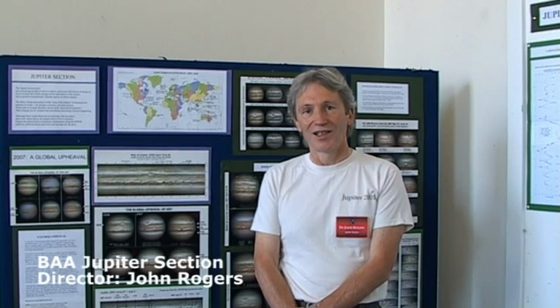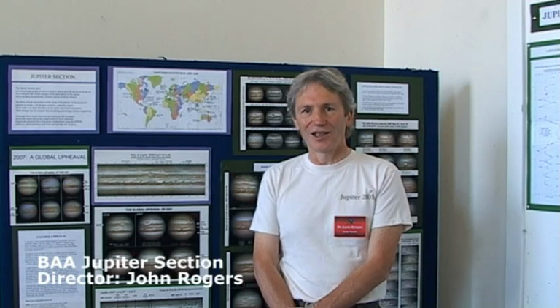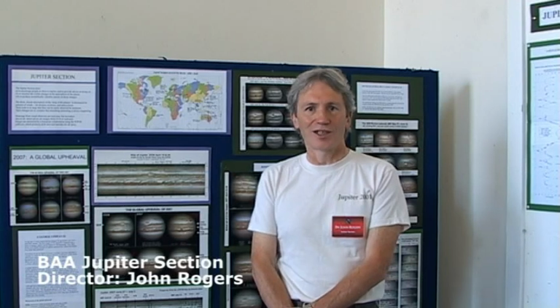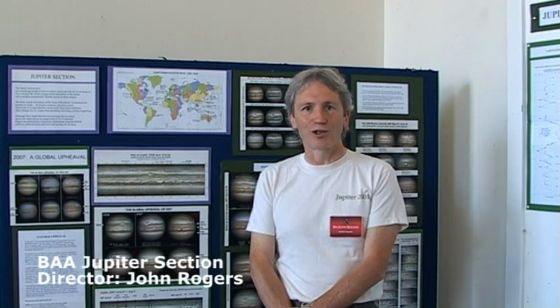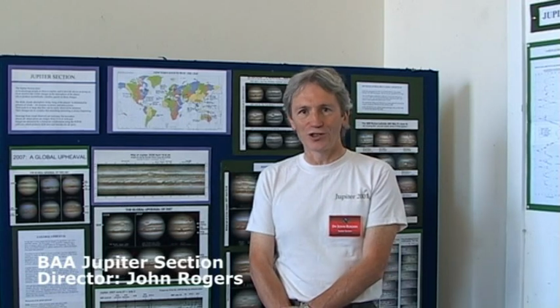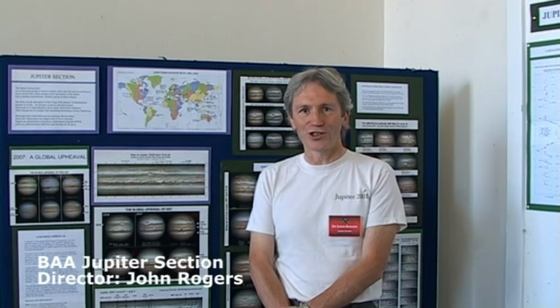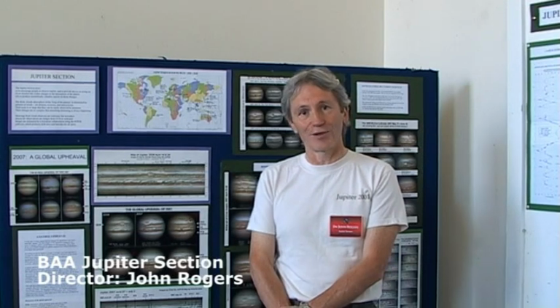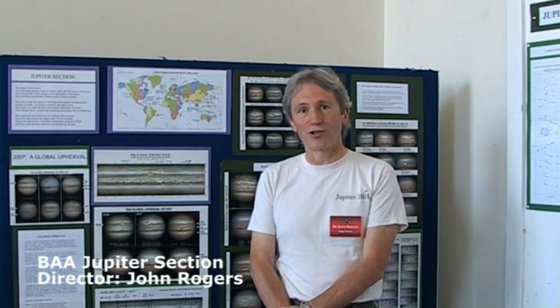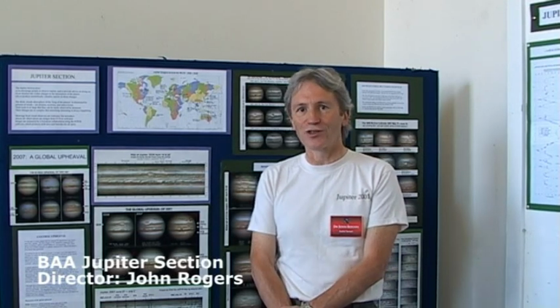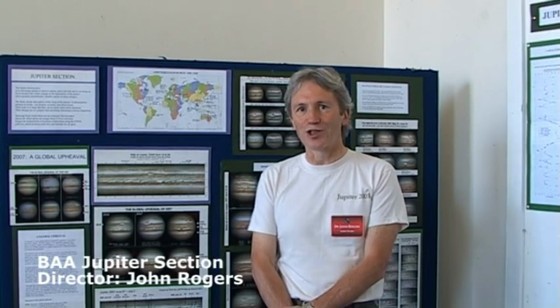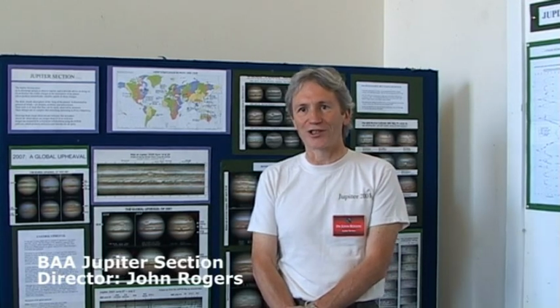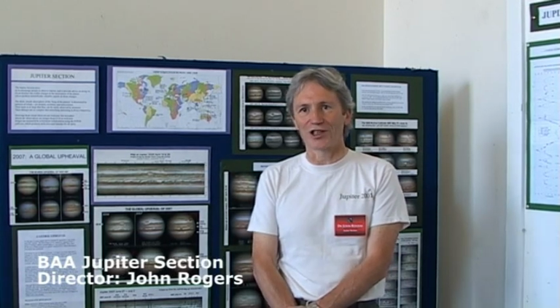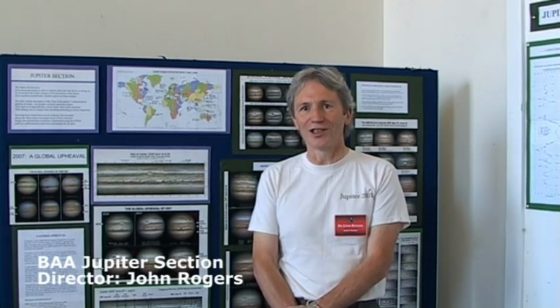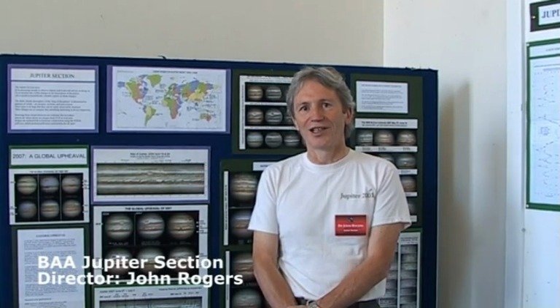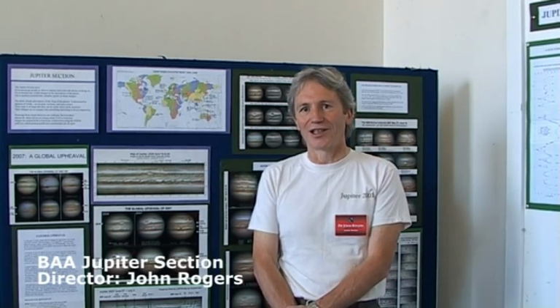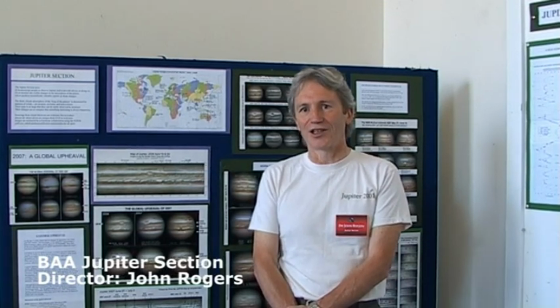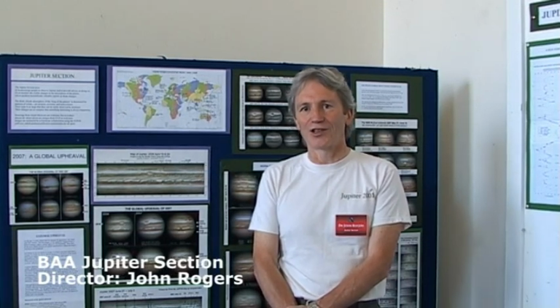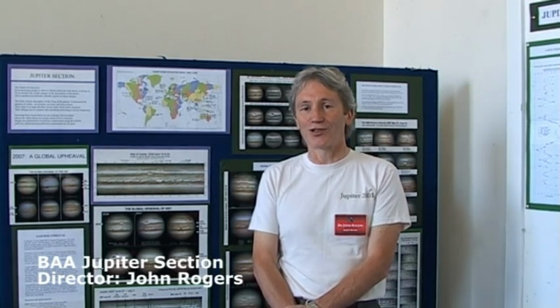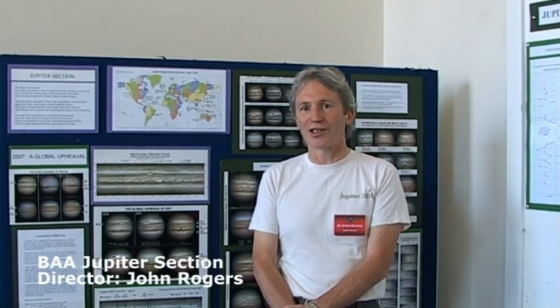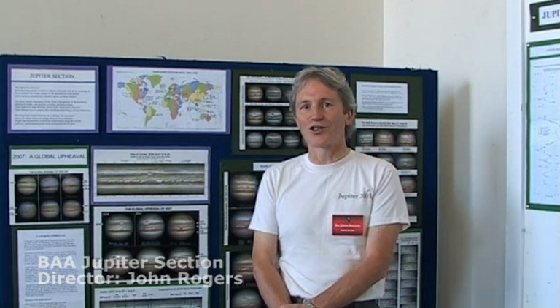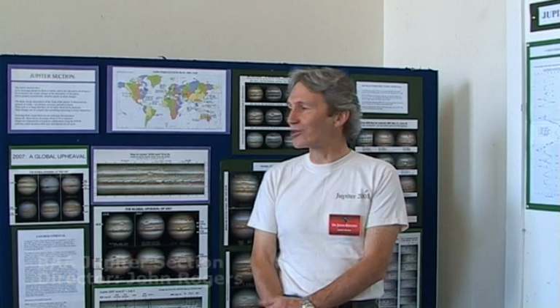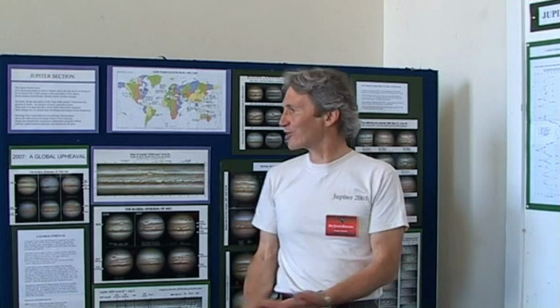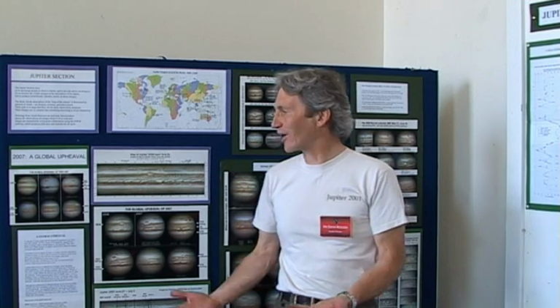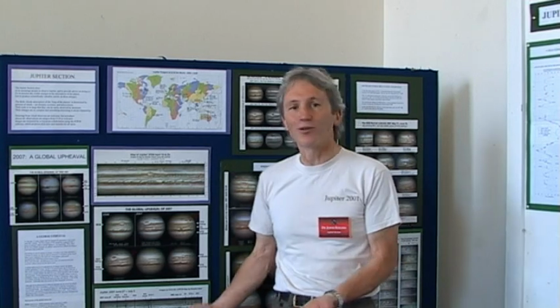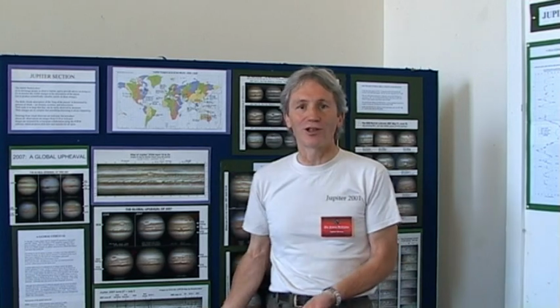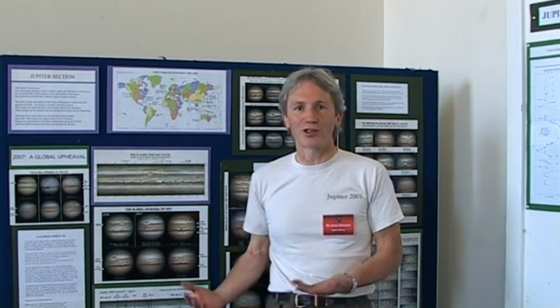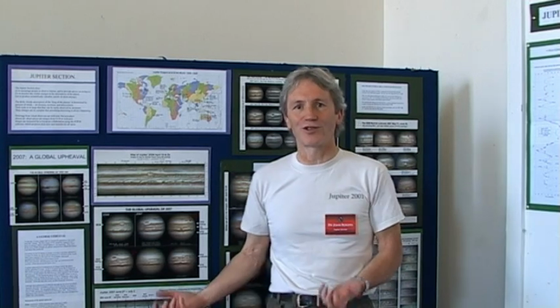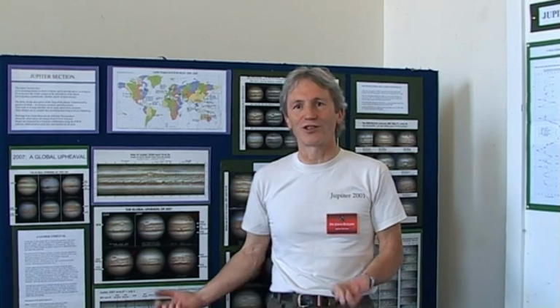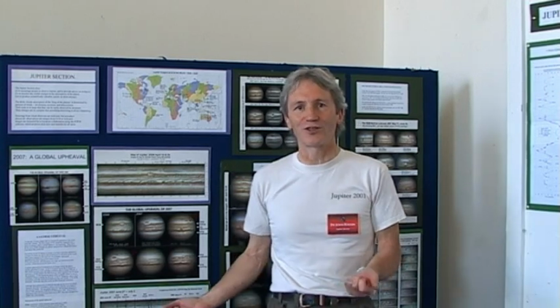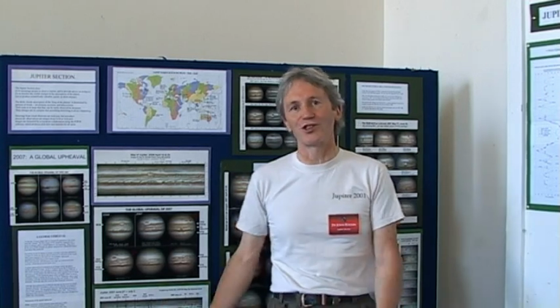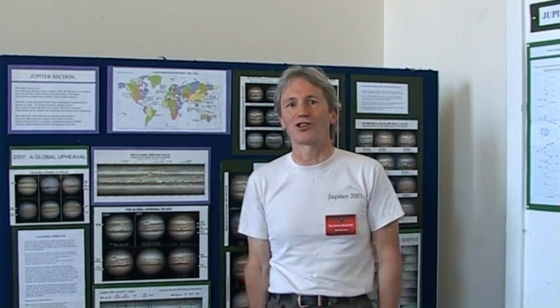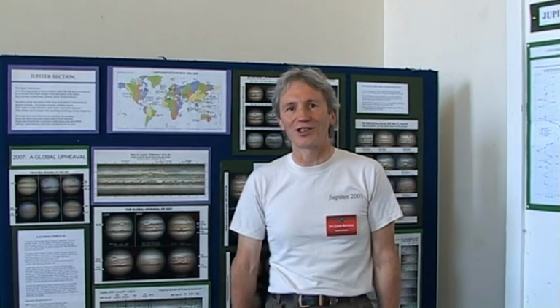Hello, I'm John Rogers, I'm the director of the Jupiter section, and as you see here, Jupiter is a planet with lots of interesting features on it.